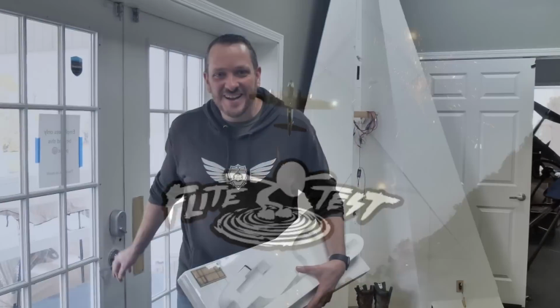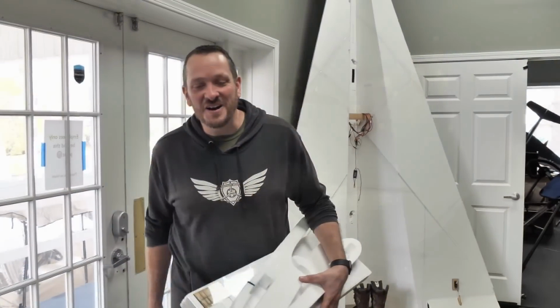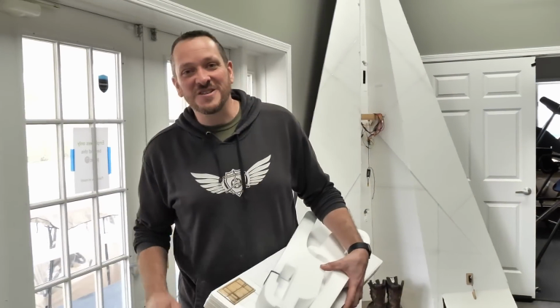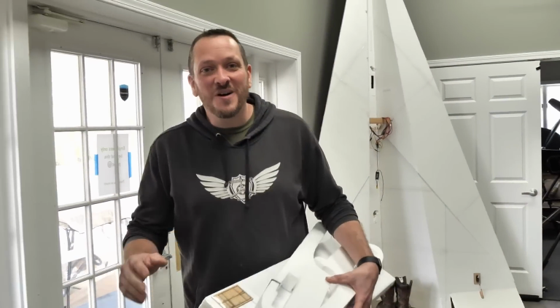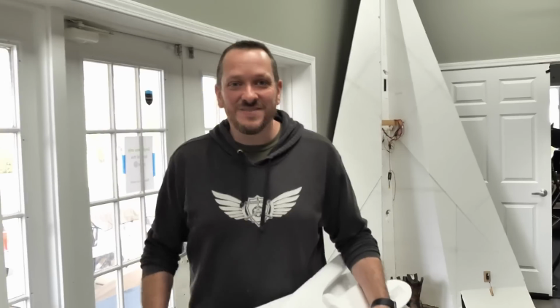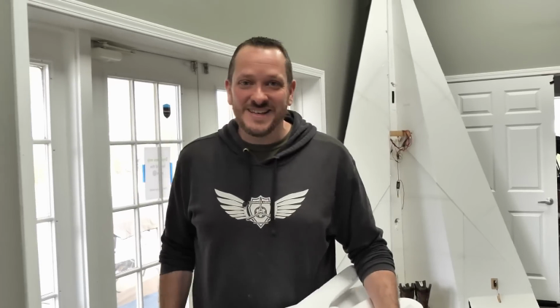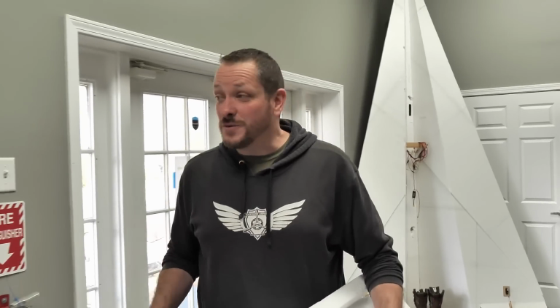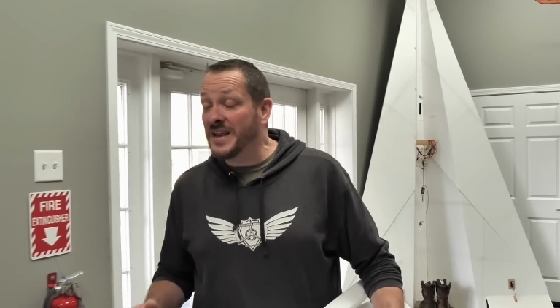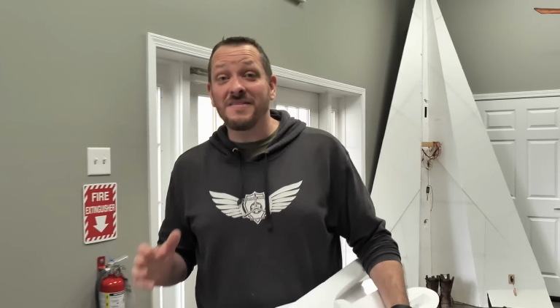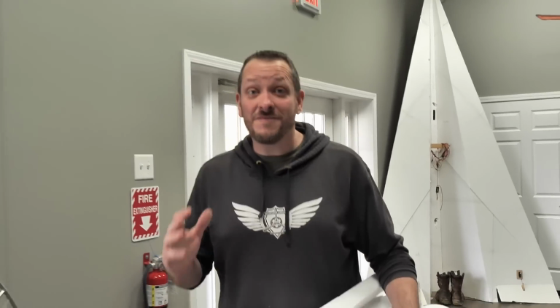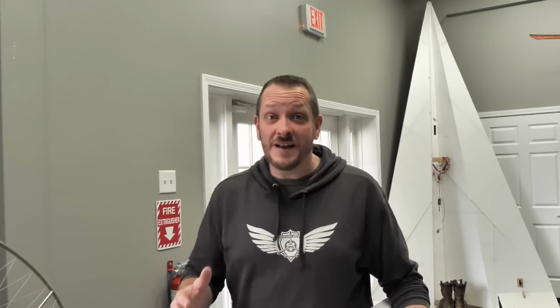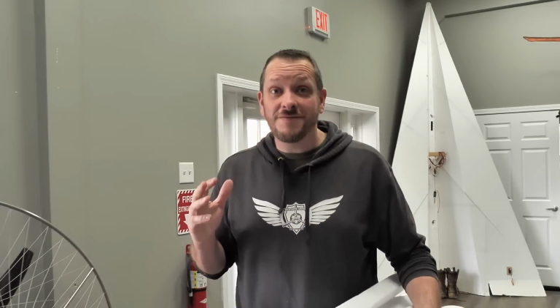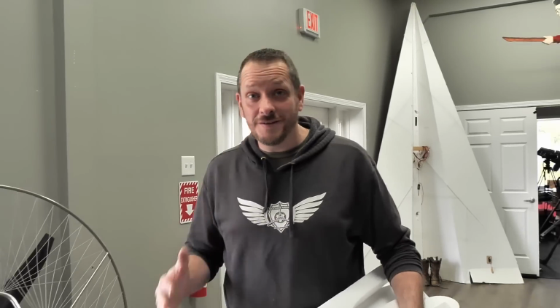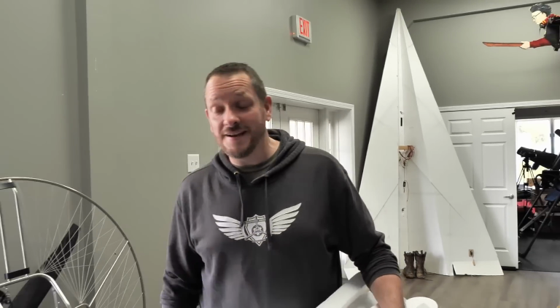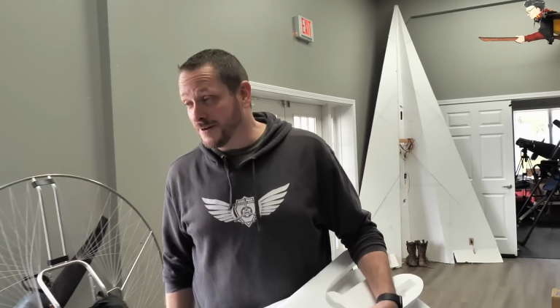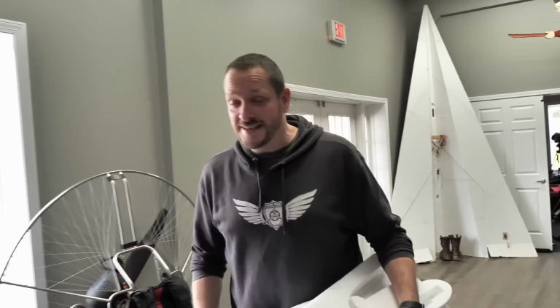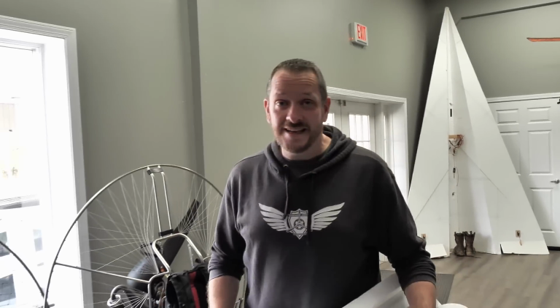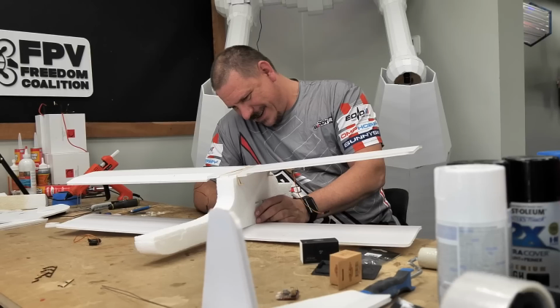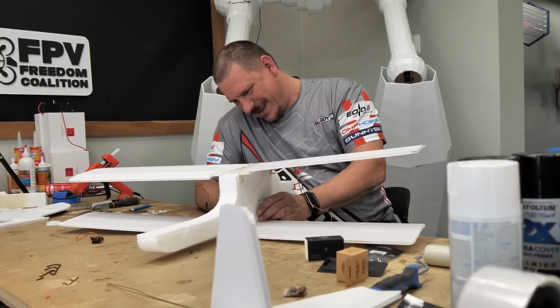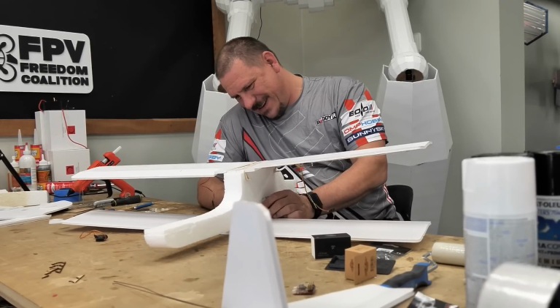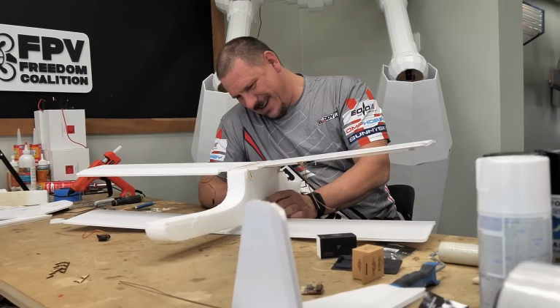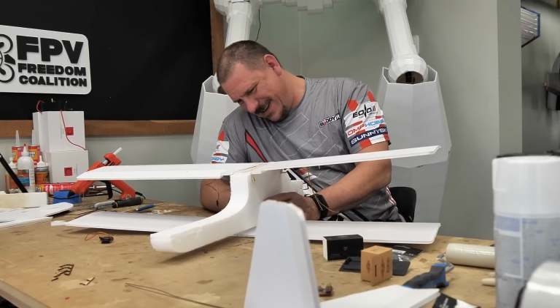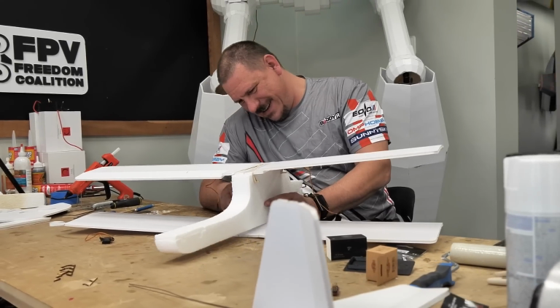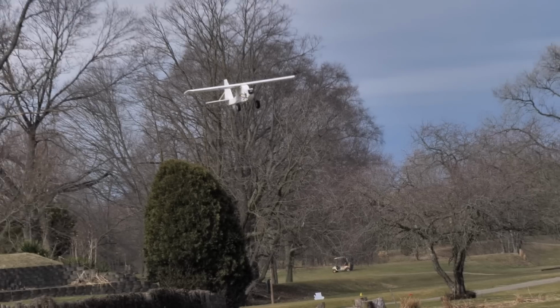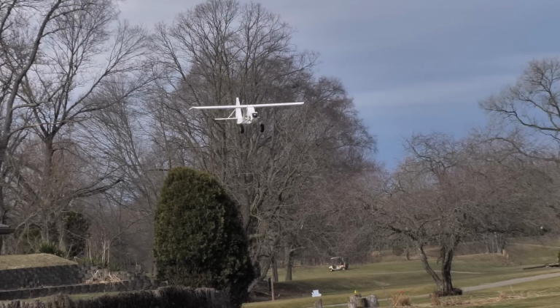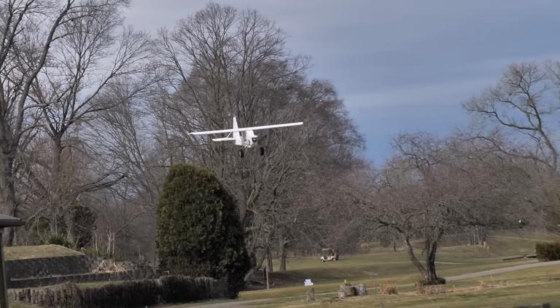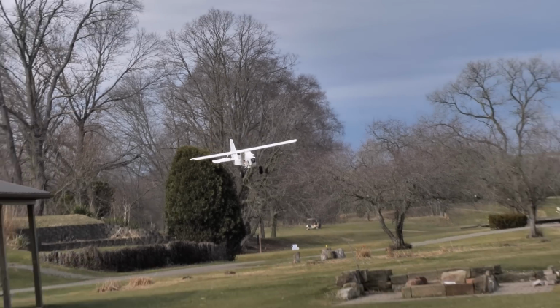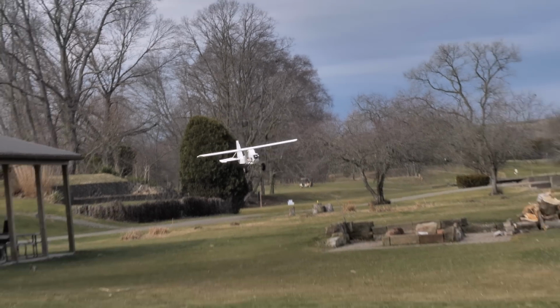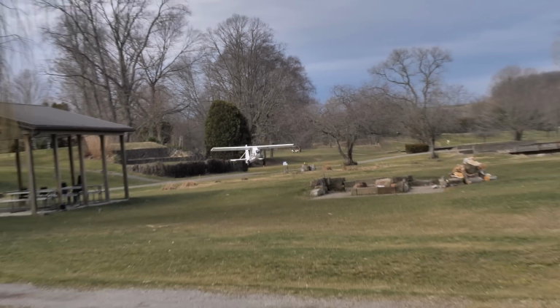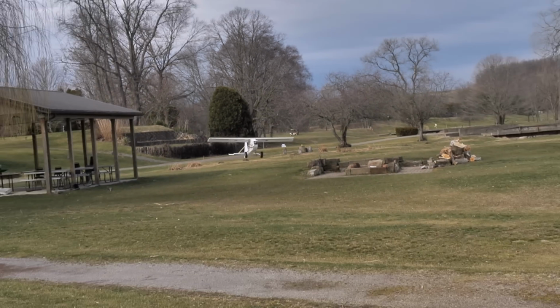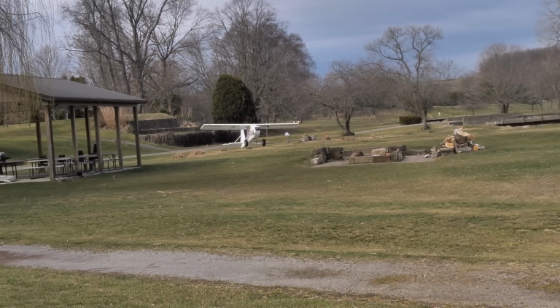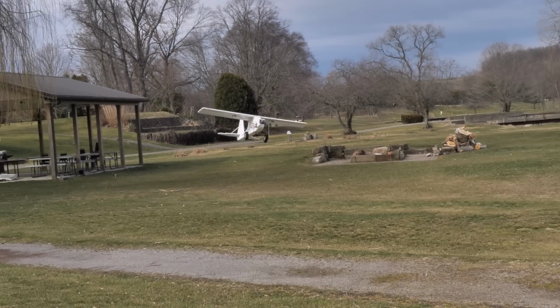All right, friends. Welcome to Flight Test. We have a fun-filled day for you guys today. We're going to be doing a lot of building, a lot of flying, and it's all around with this guy right here.